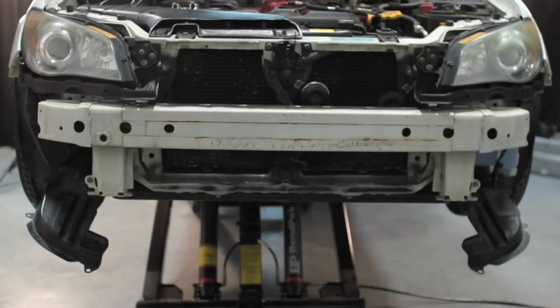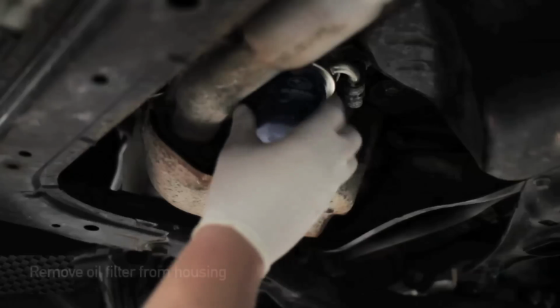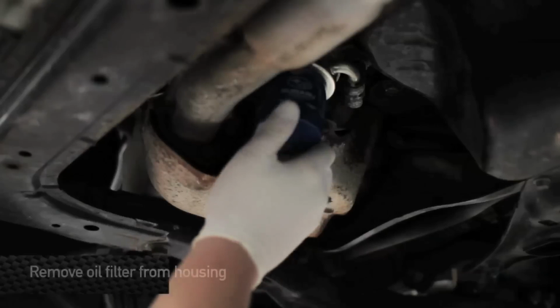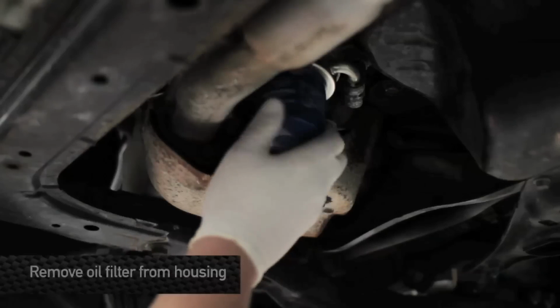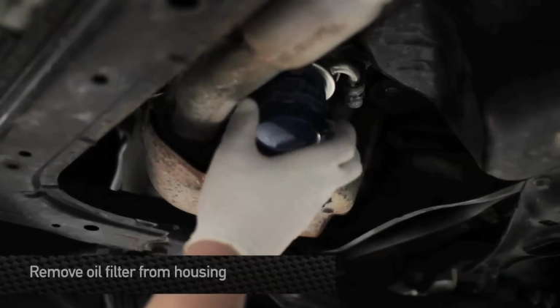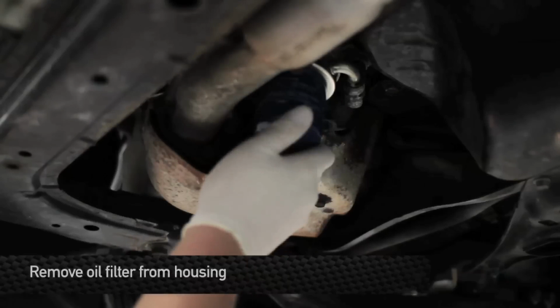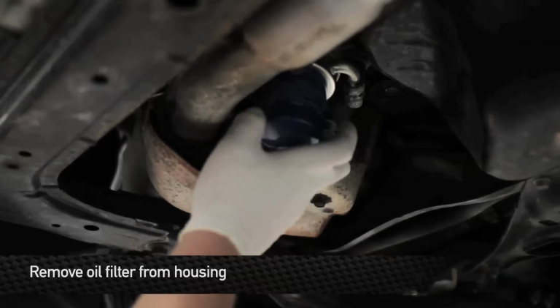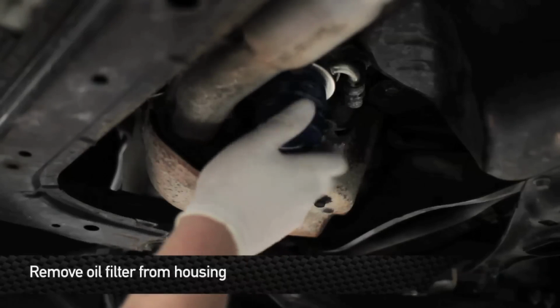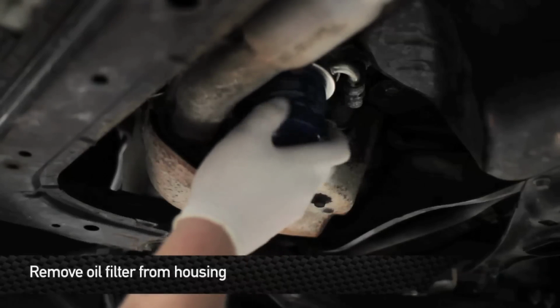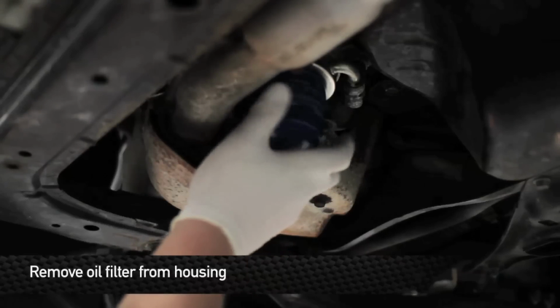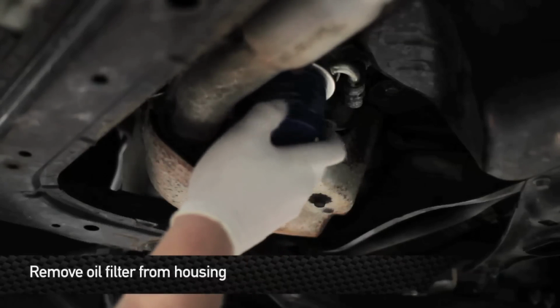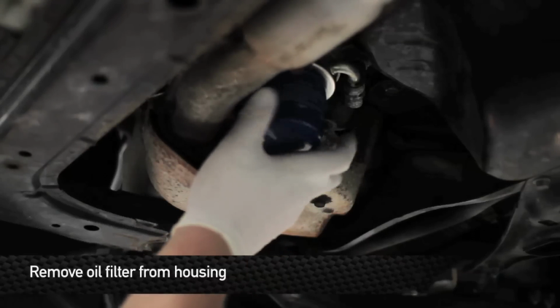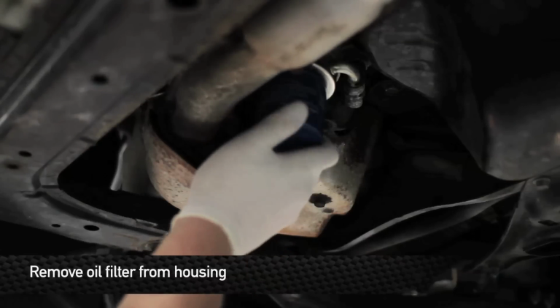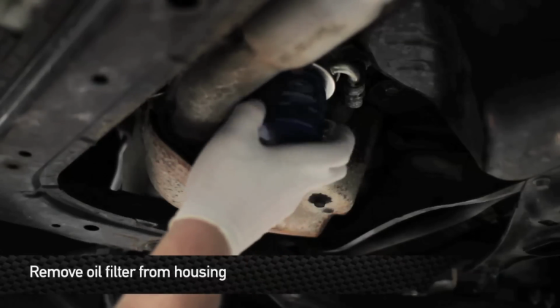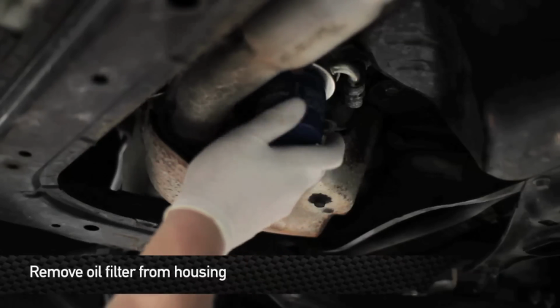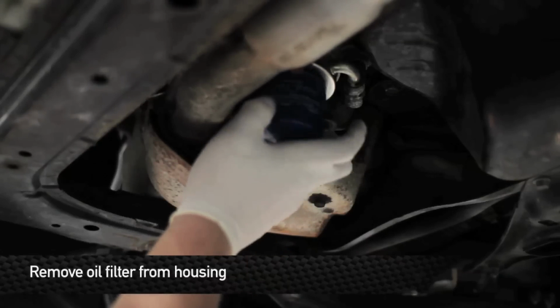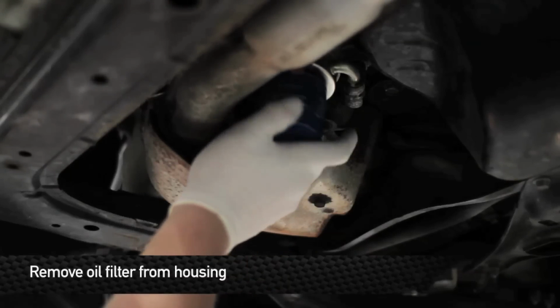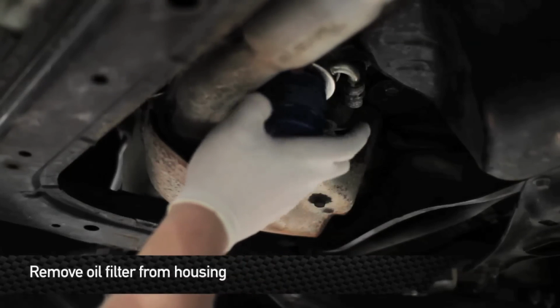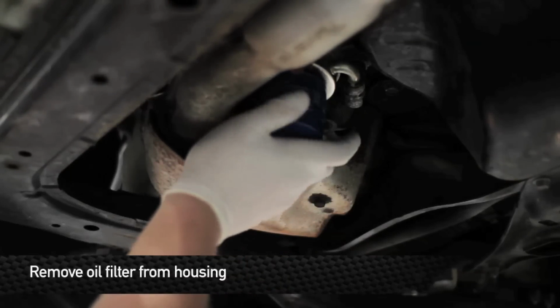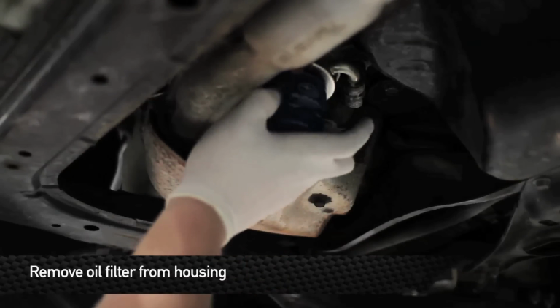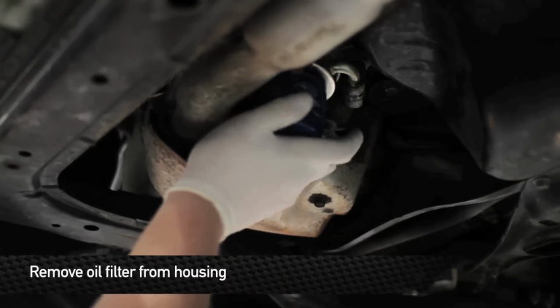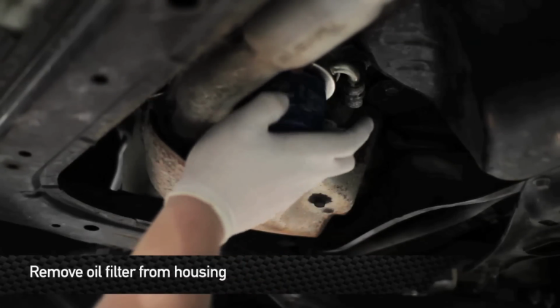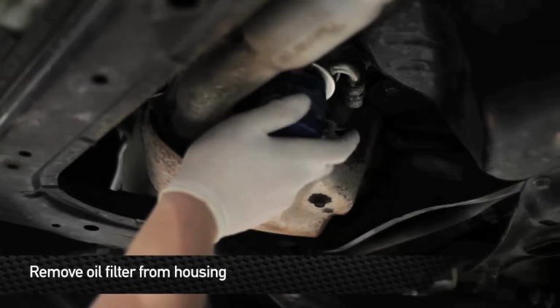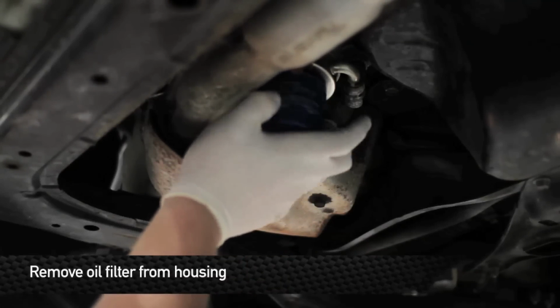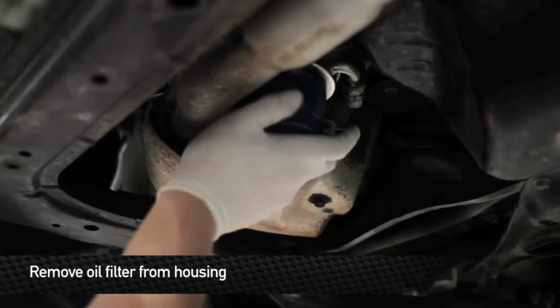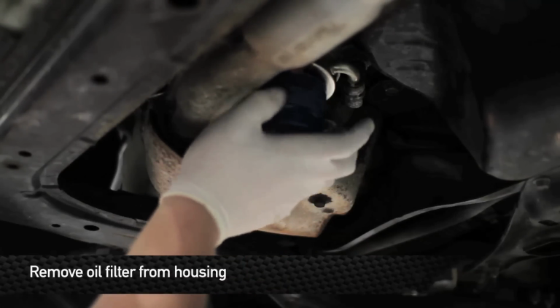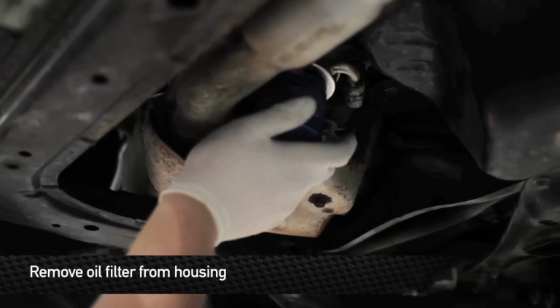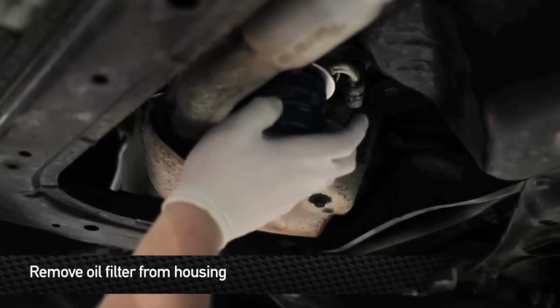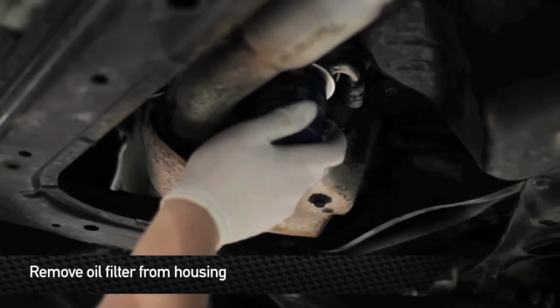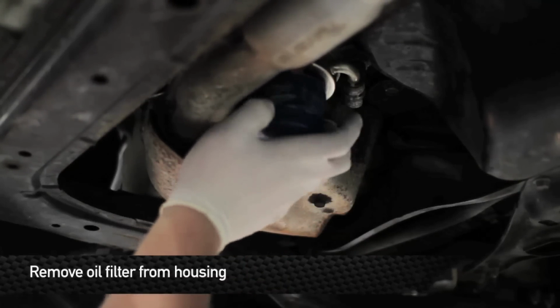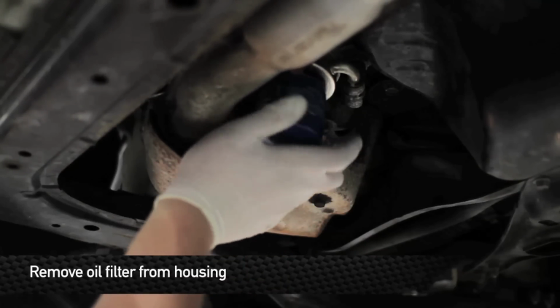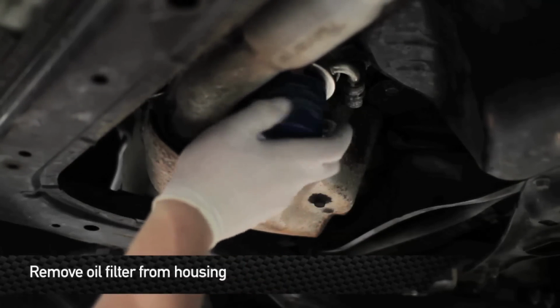Next, remove the oil filter. Have an oil pan handy because some oil will come out when you remove the filter.